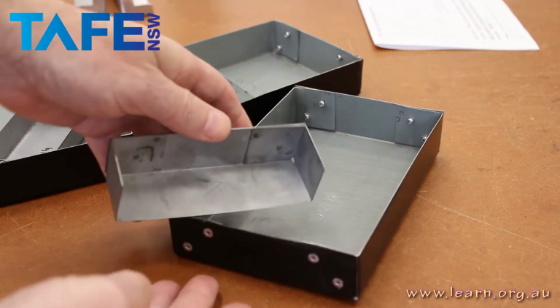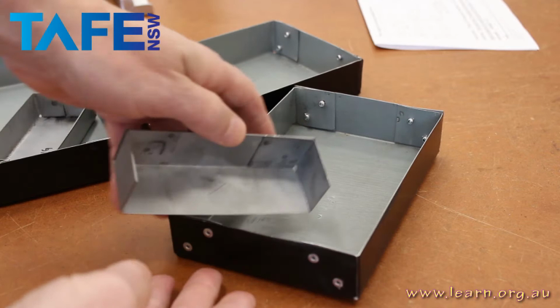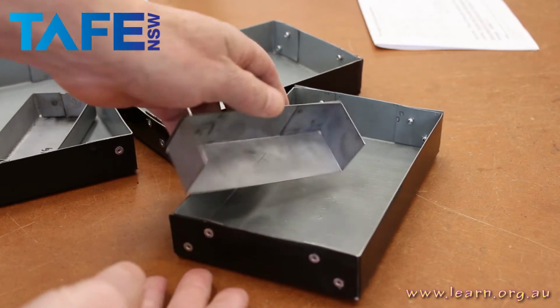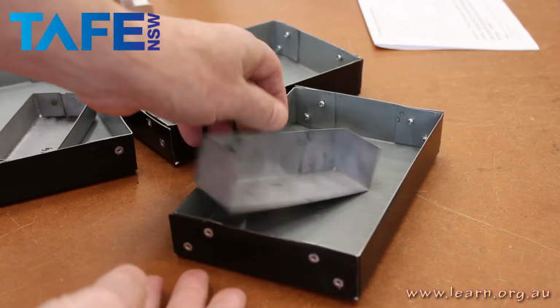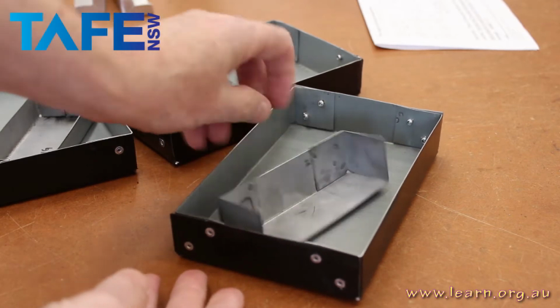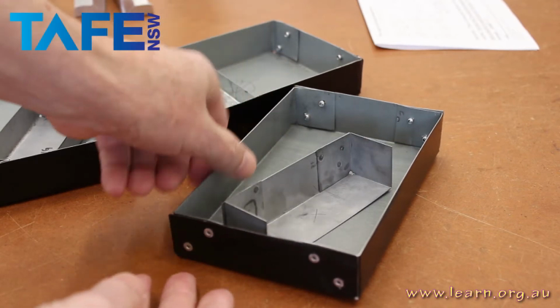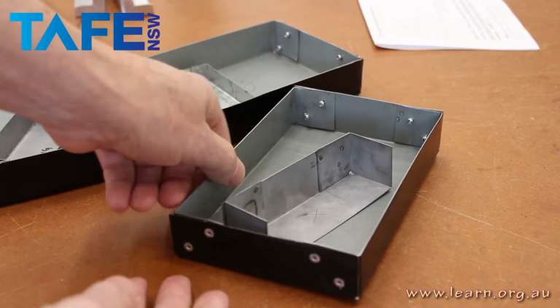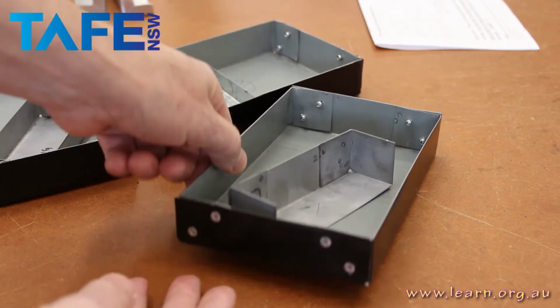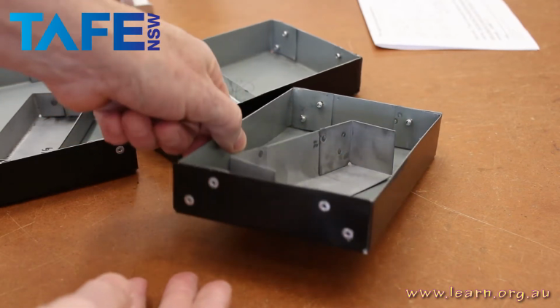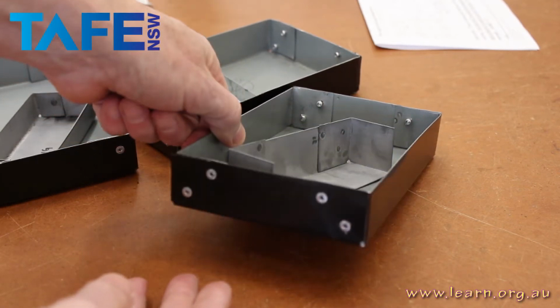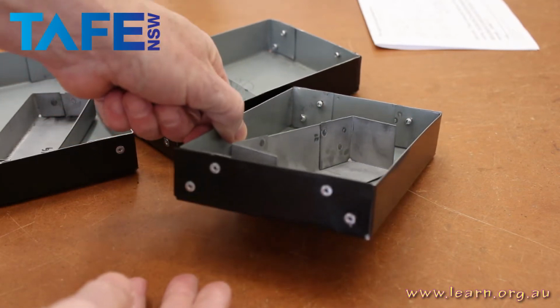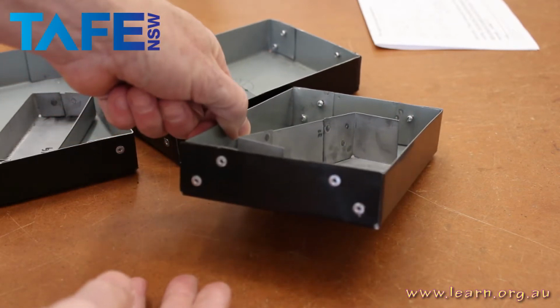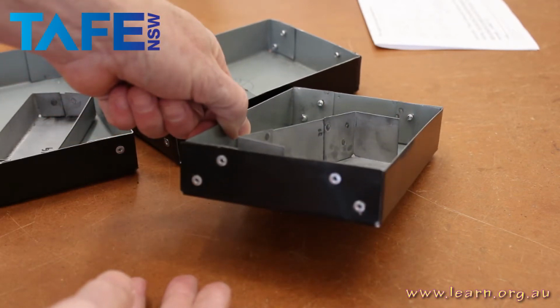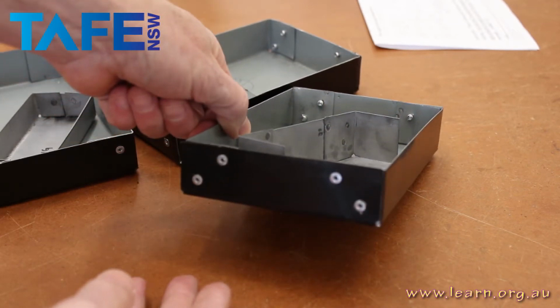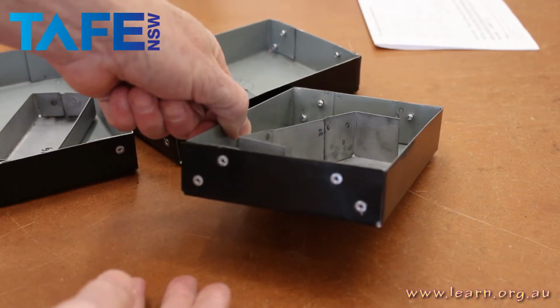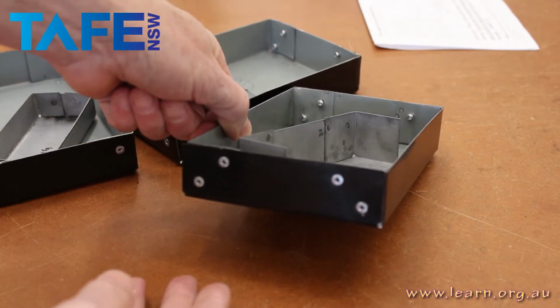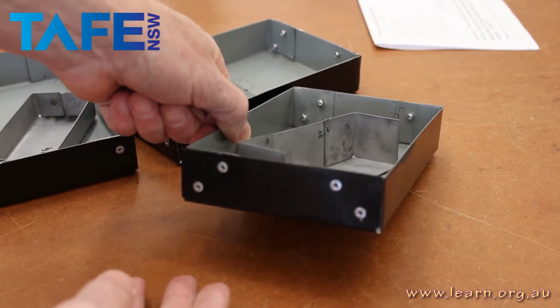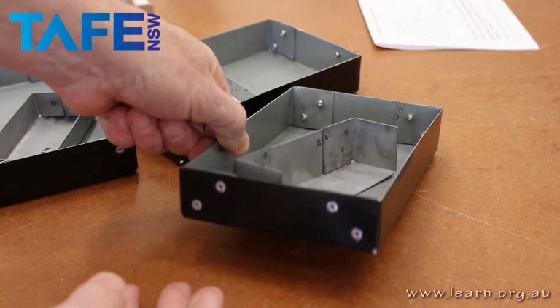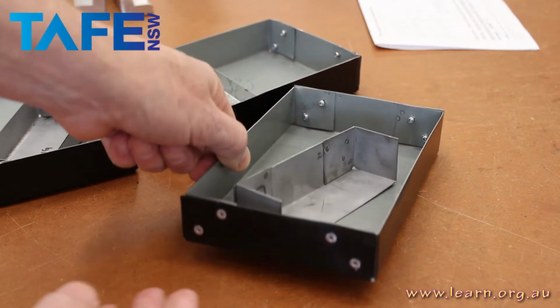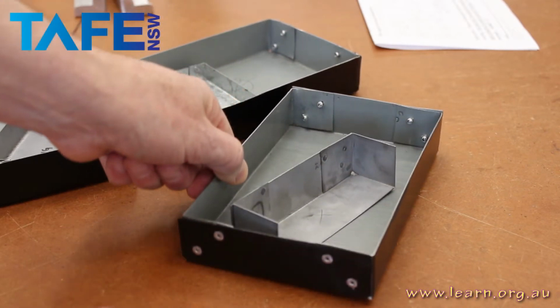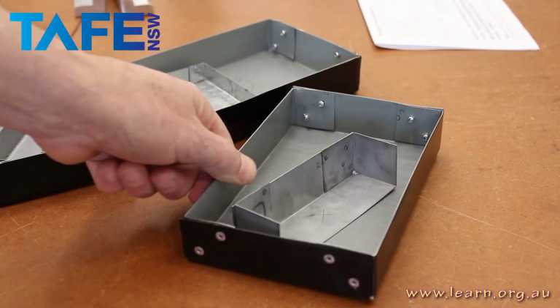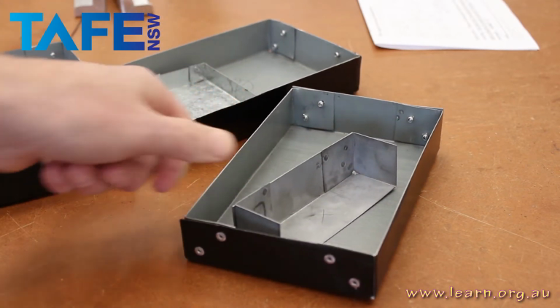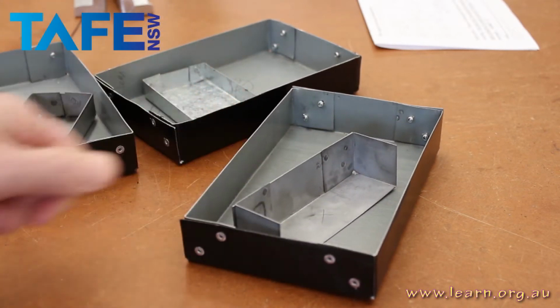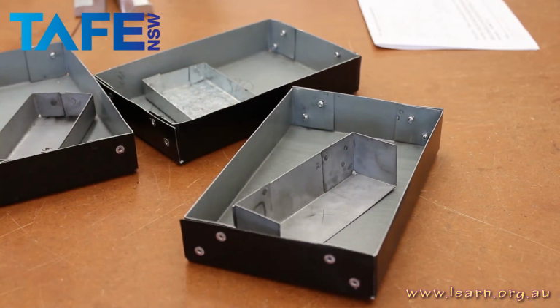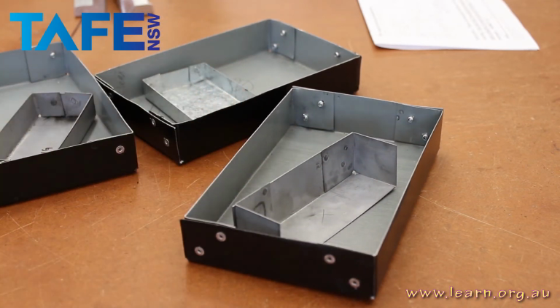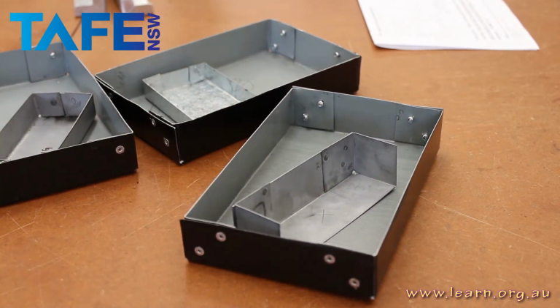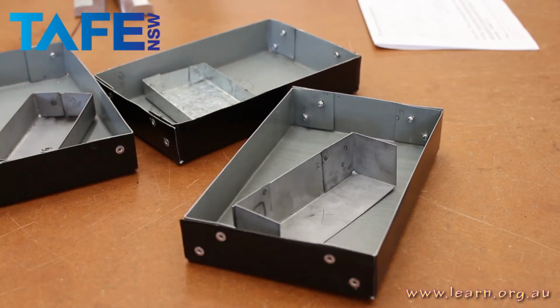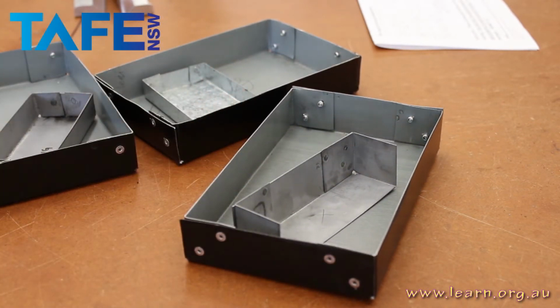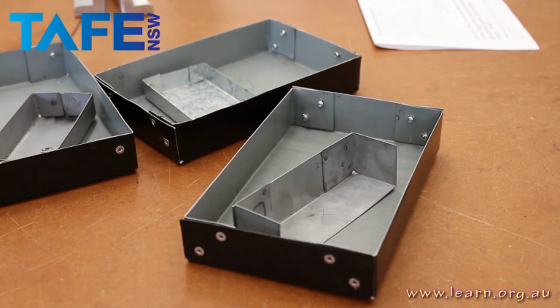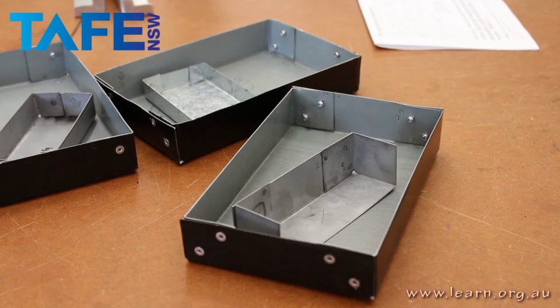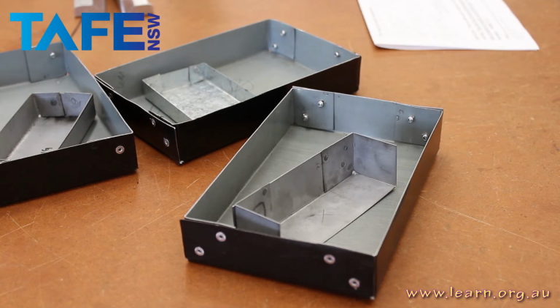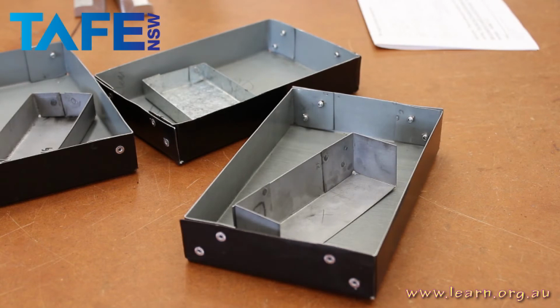Just to prove the competency elements — the riveting and the welding. That's good.